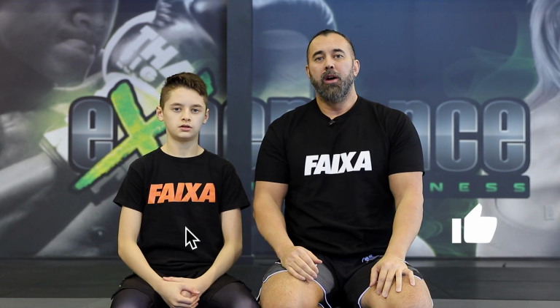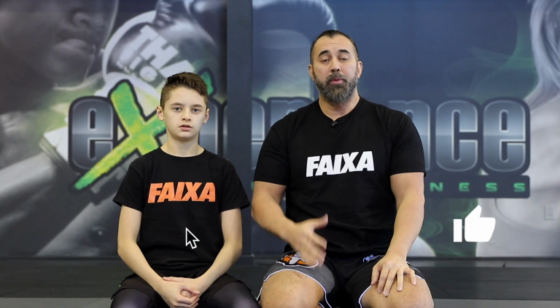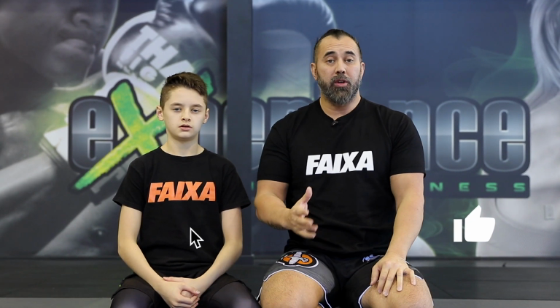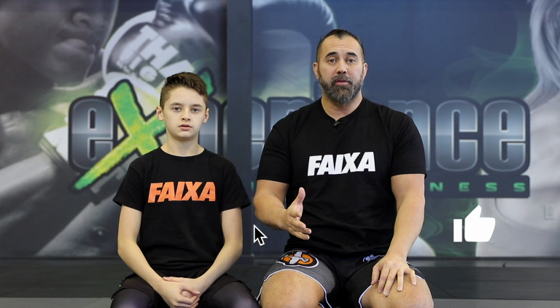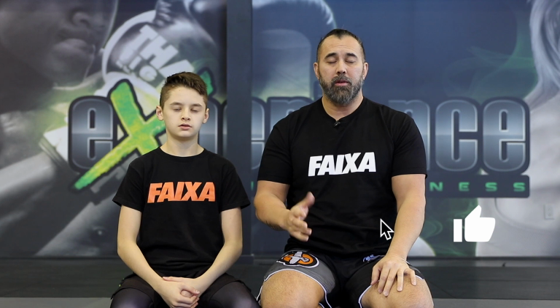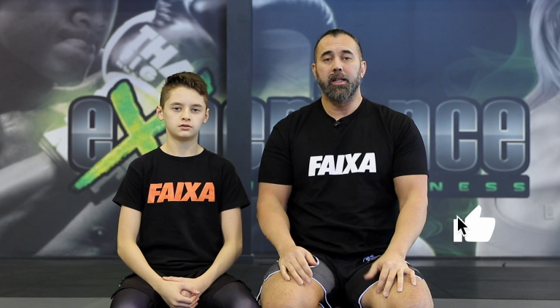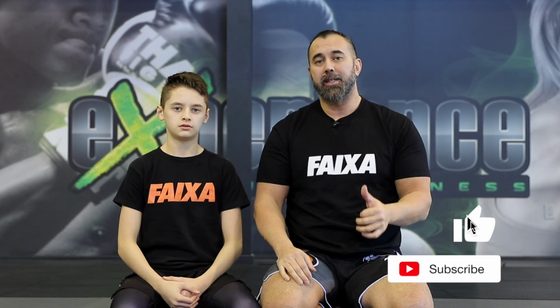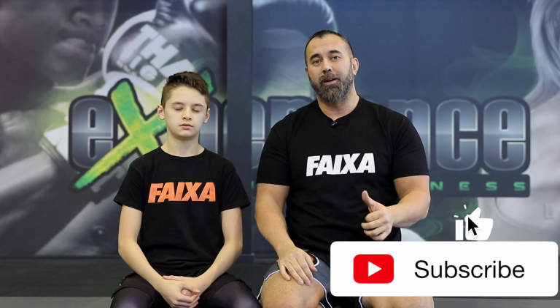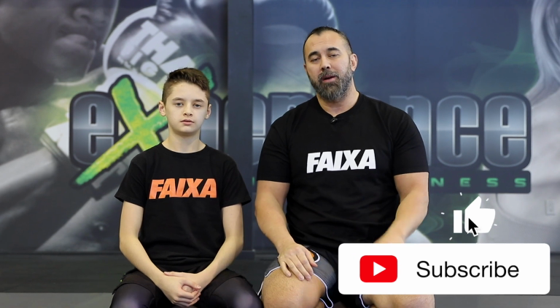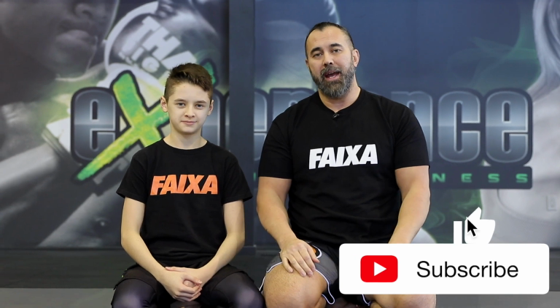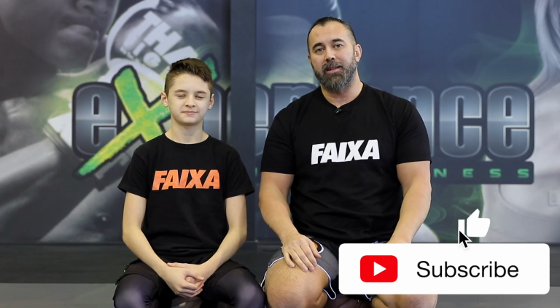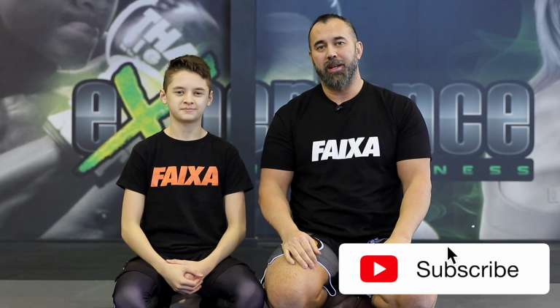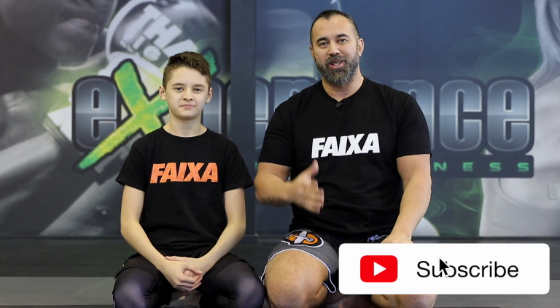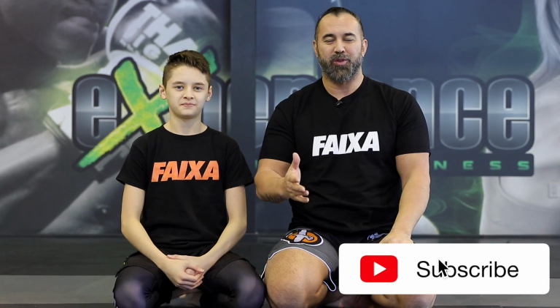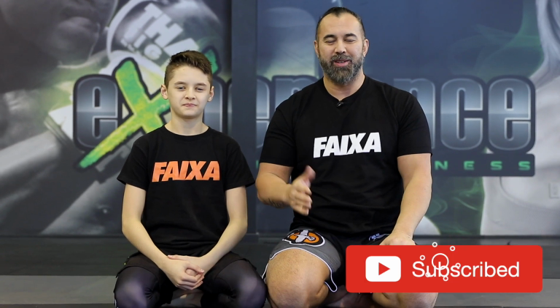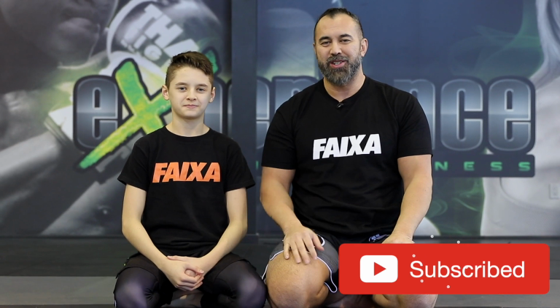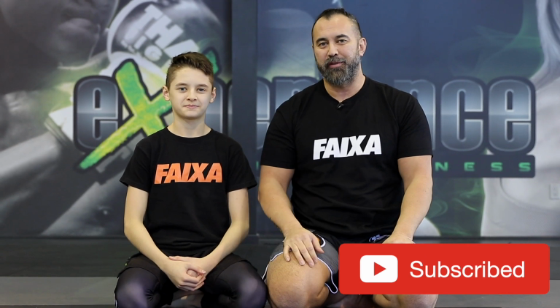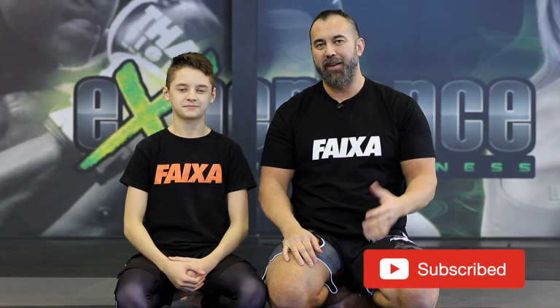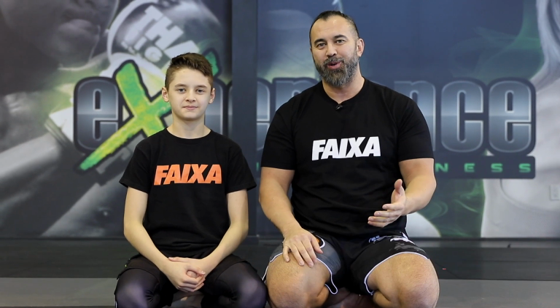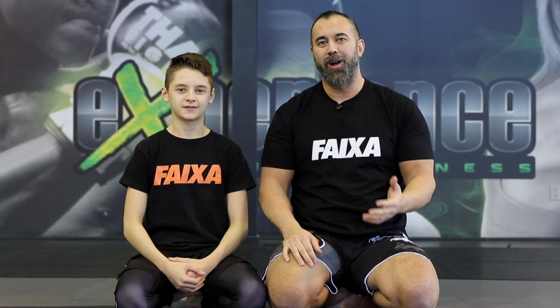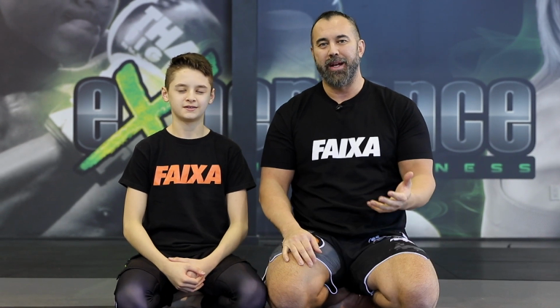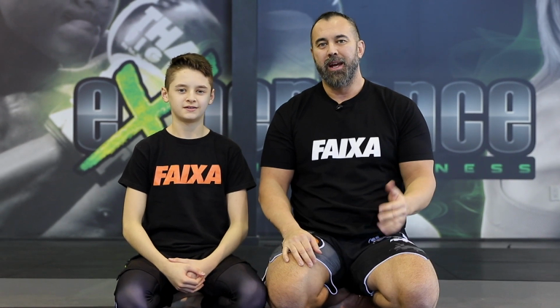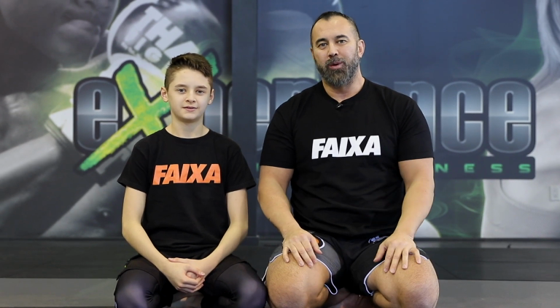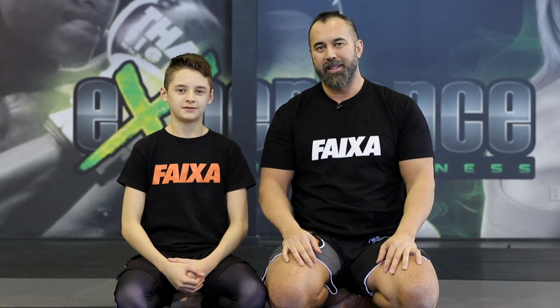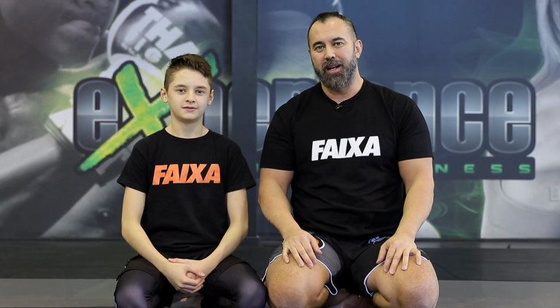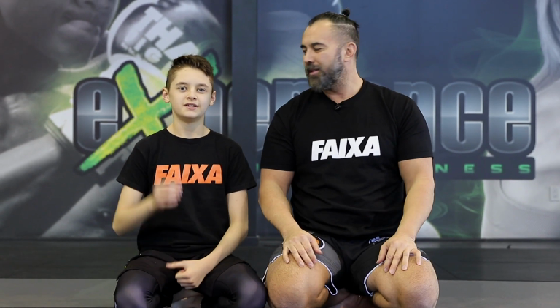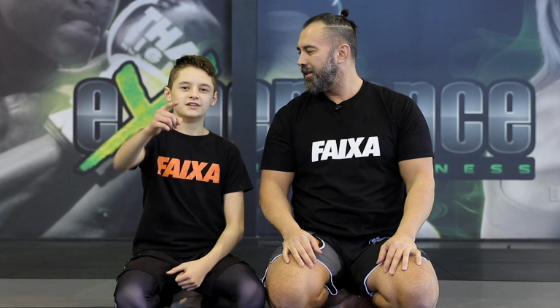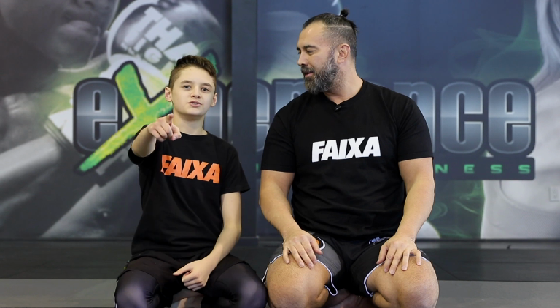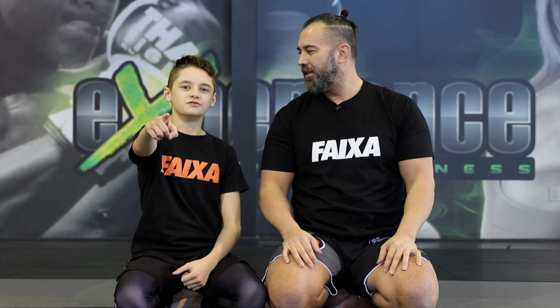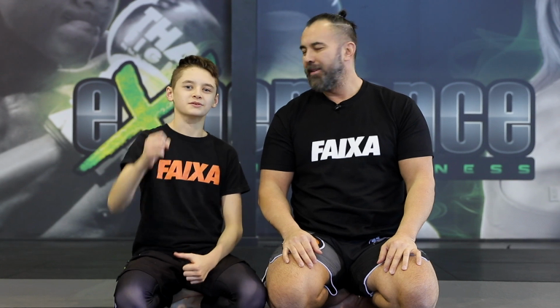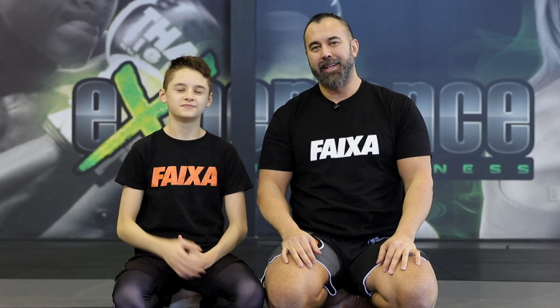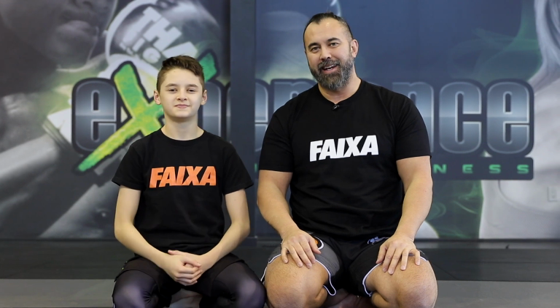Hope you enjoyed this video. Leave us a thumbs up and make sure to subscribe to this channel if you haven't already. We'll see you guys in the next jiu-jitsu video. Take care.